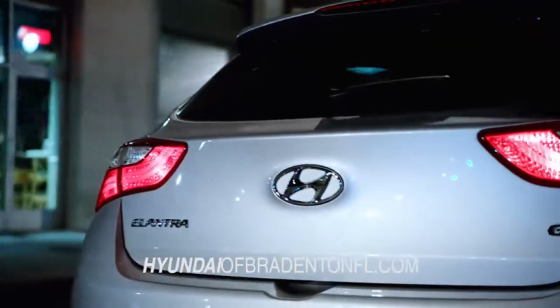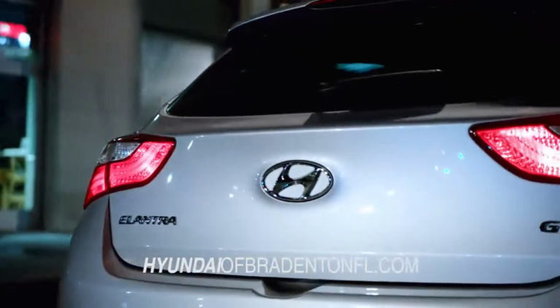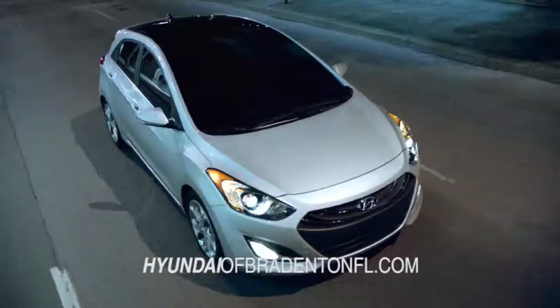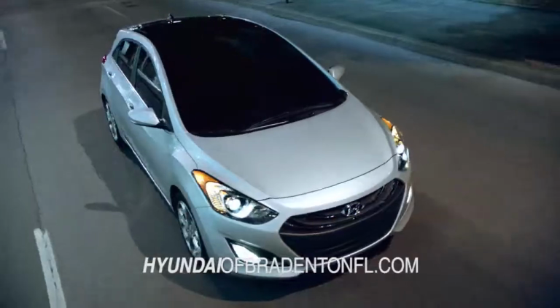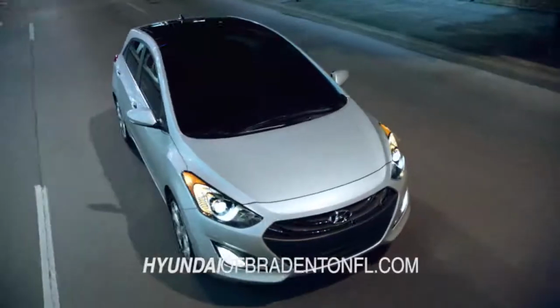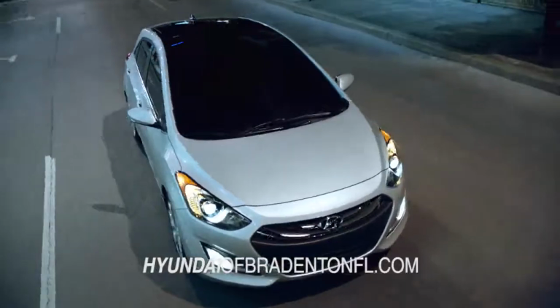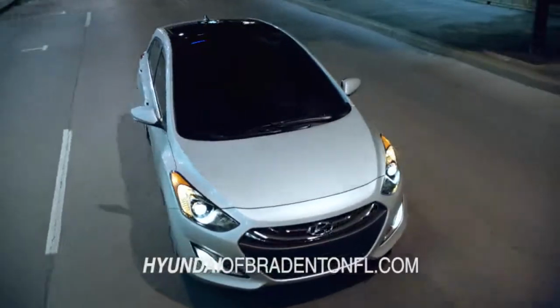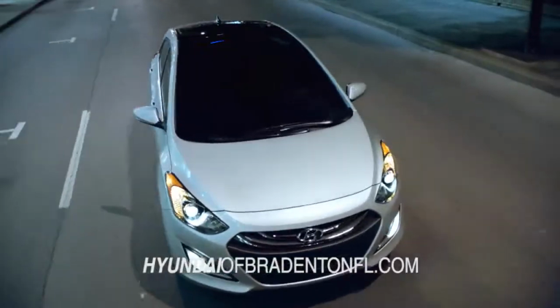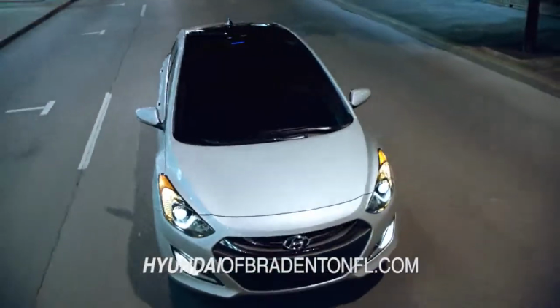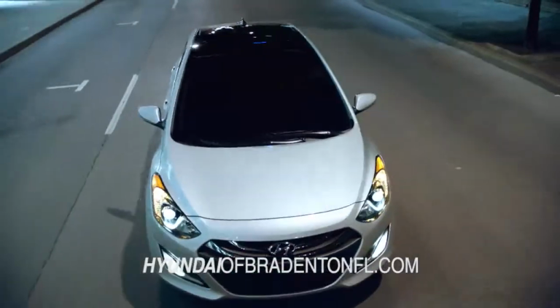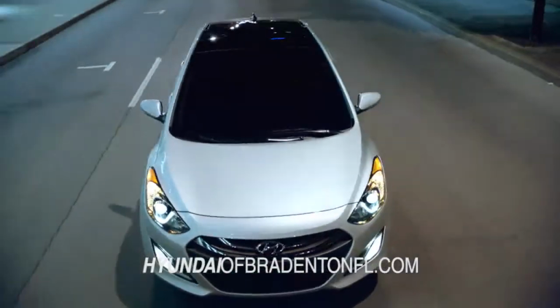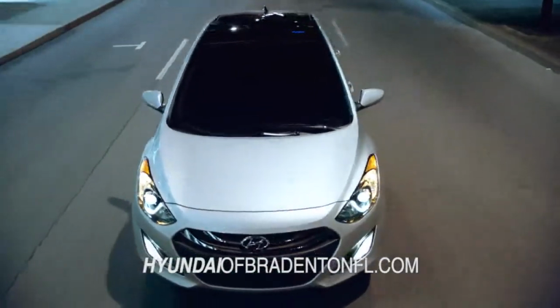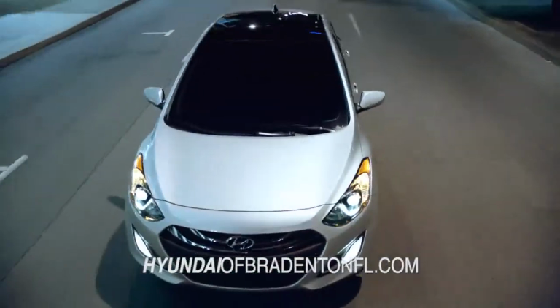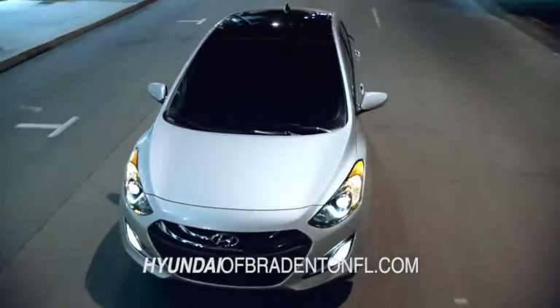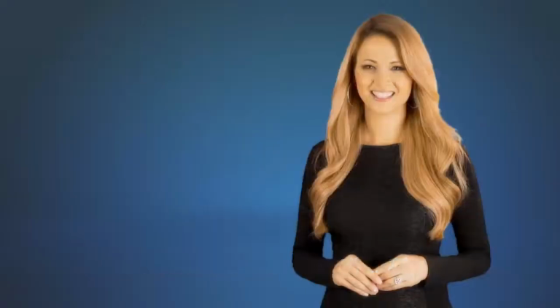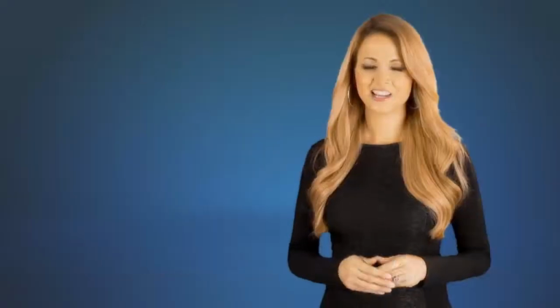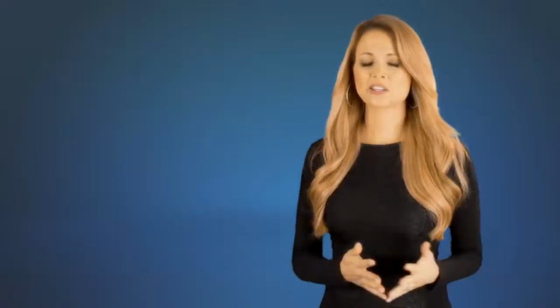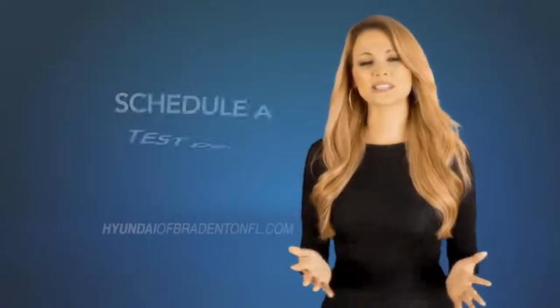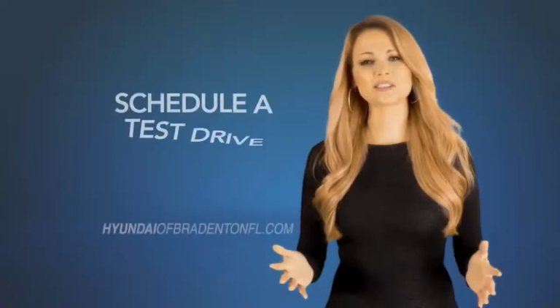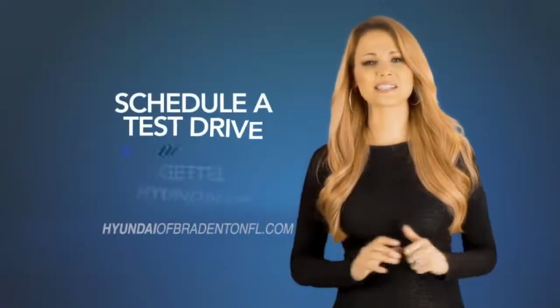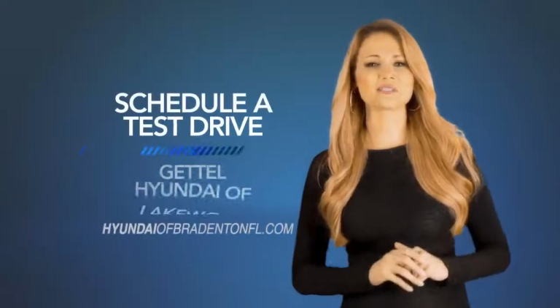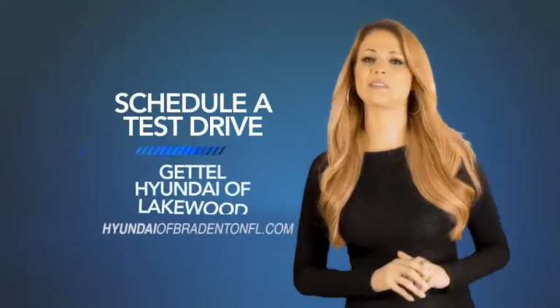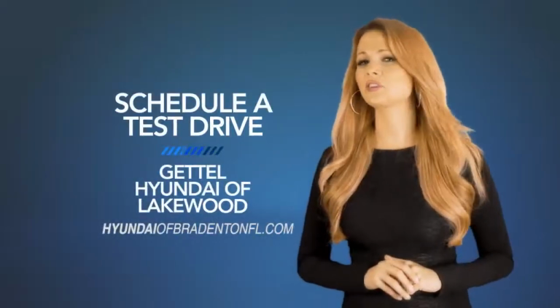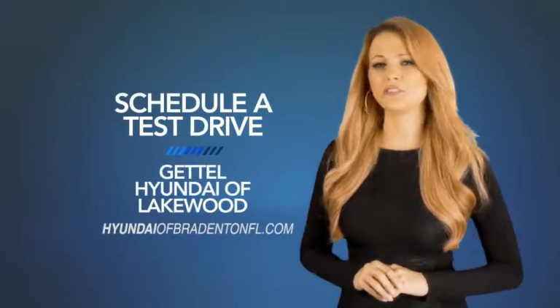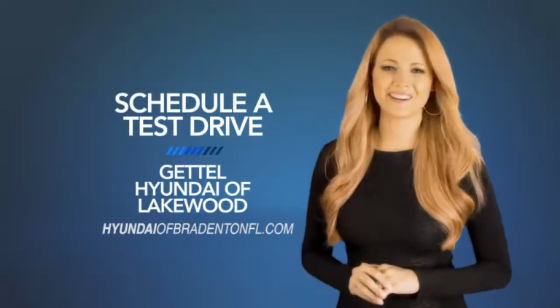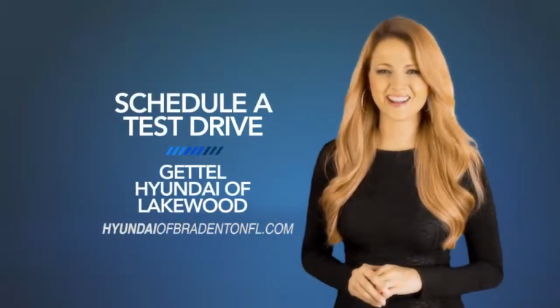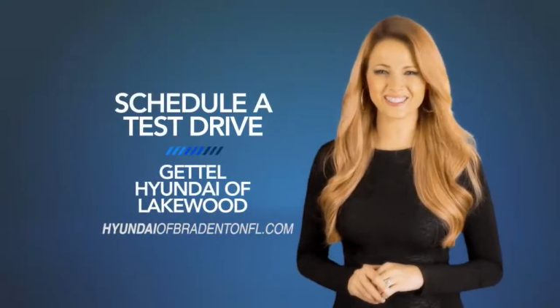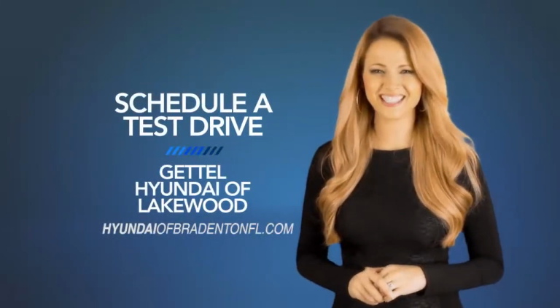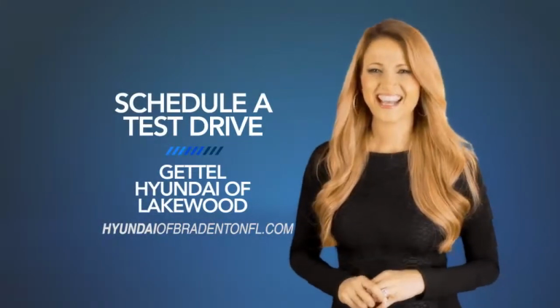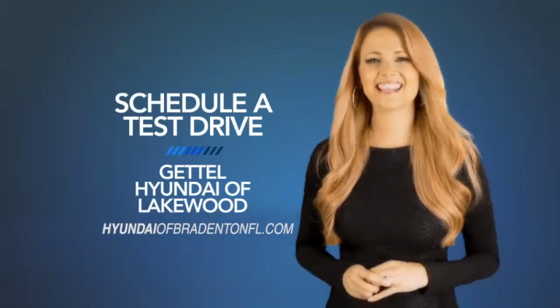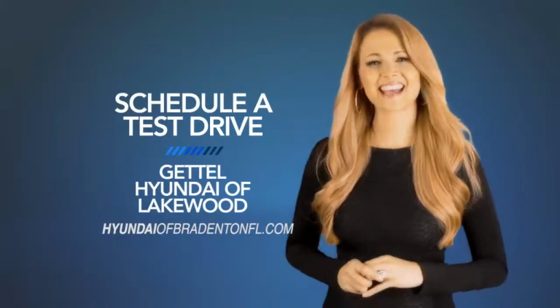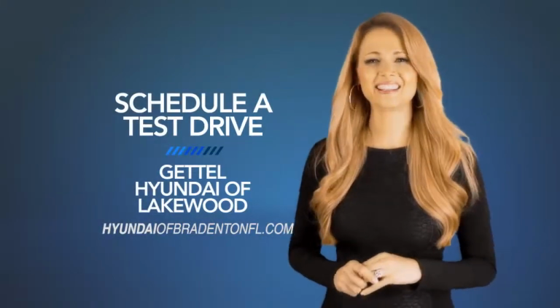So, what are you waiting for? Schedule a test drive of your very own at Get Ol' Hyundai of Lakewood today.